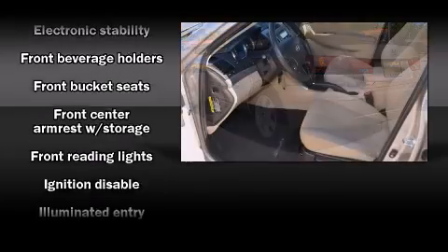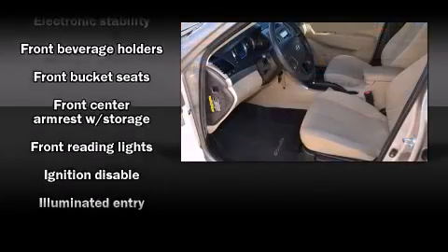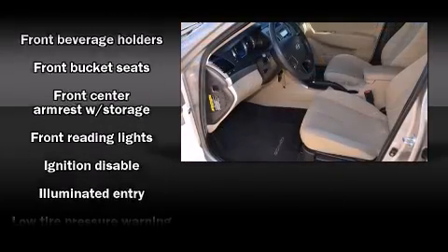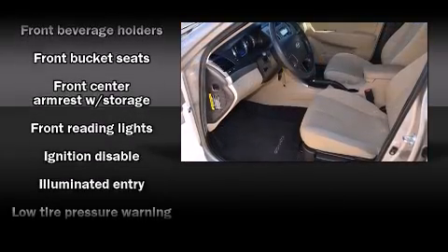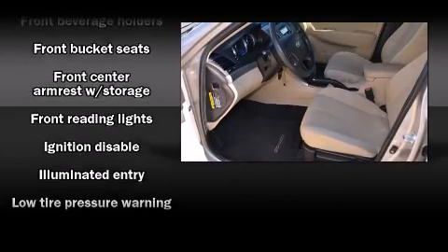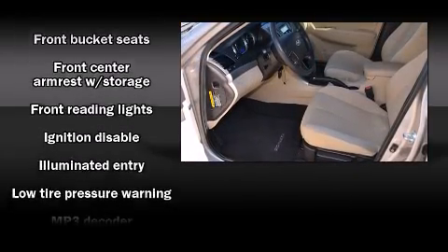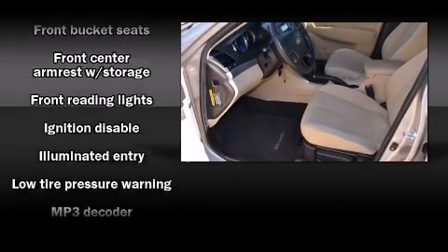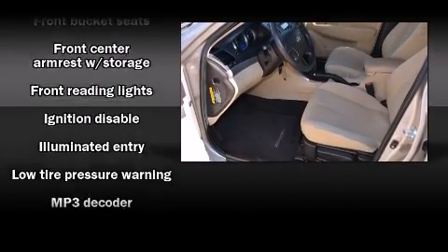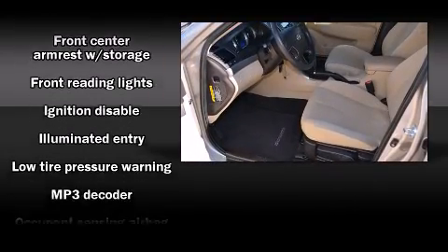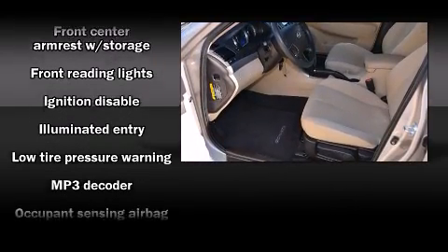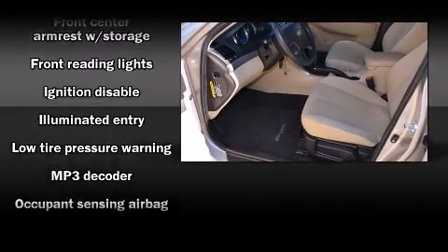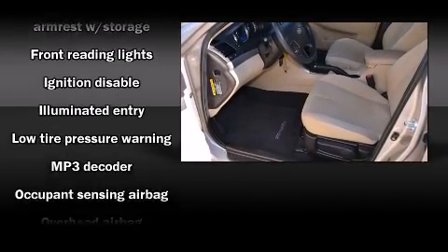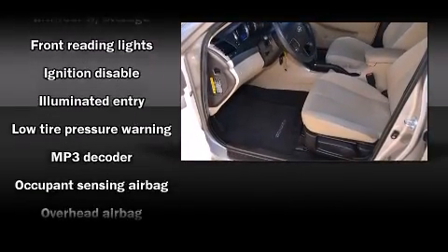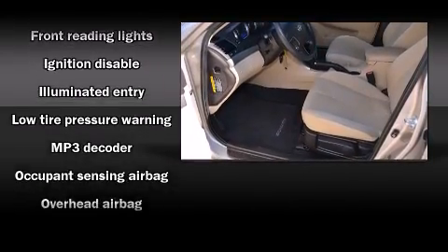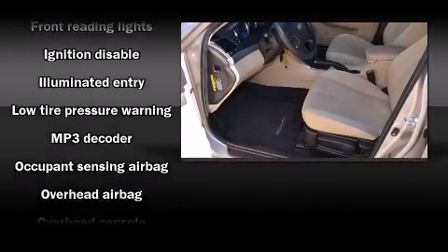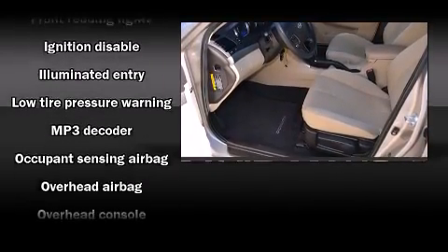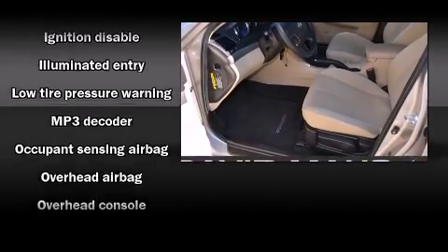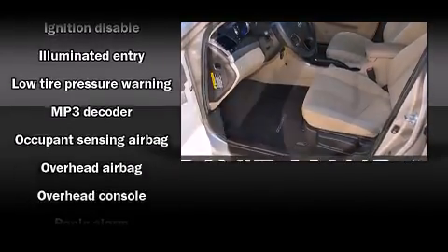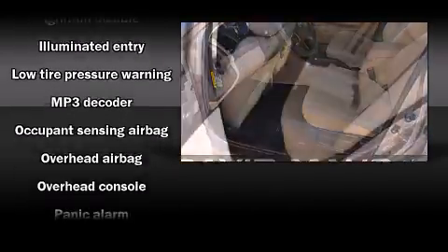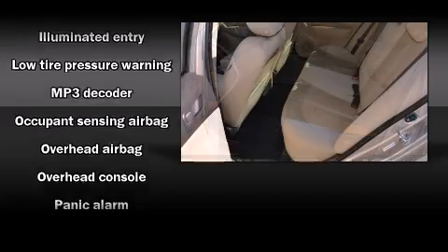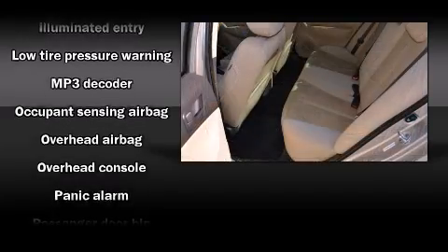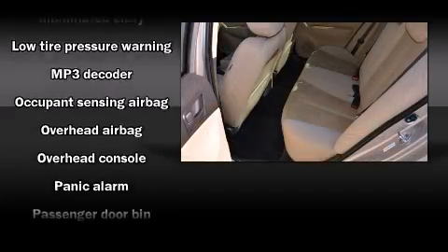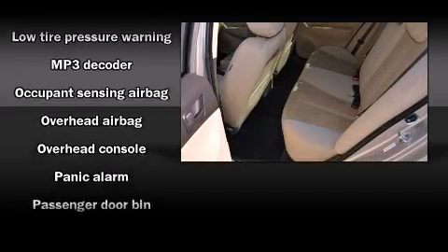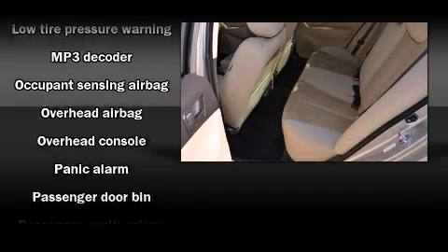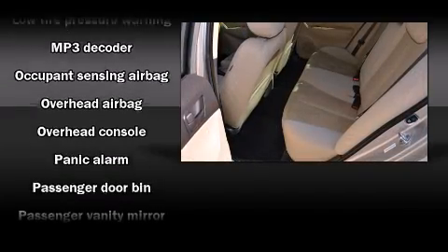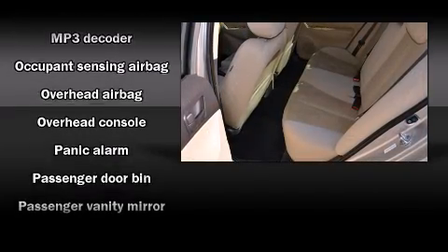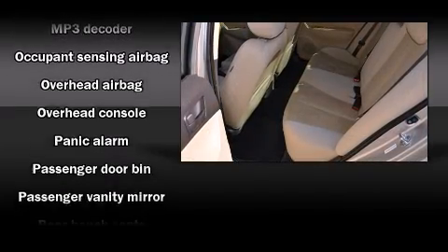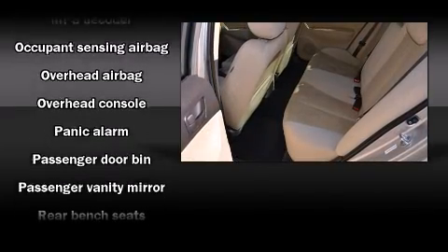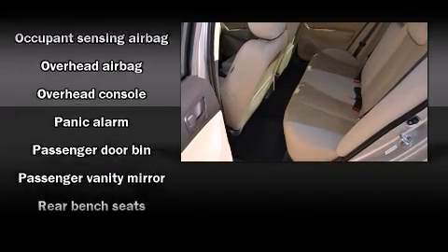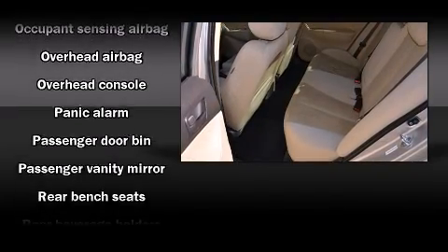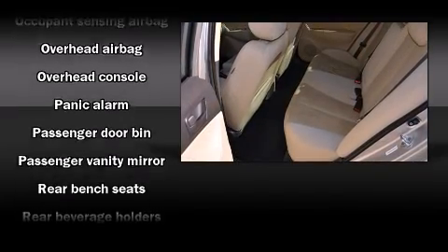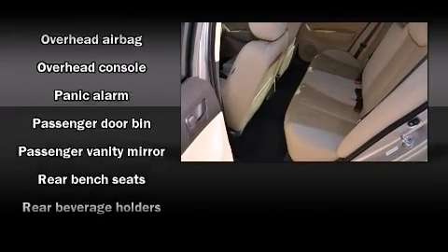You and your passengers will enjoy the stereo system, which includes a CD player with MP3 capability and six well-positioned speakers.